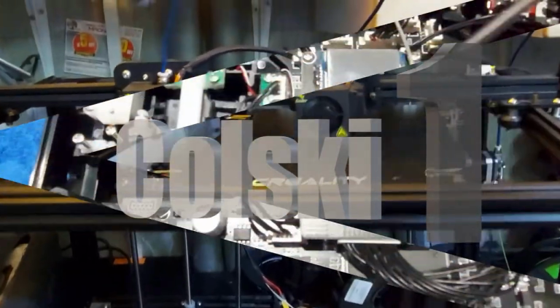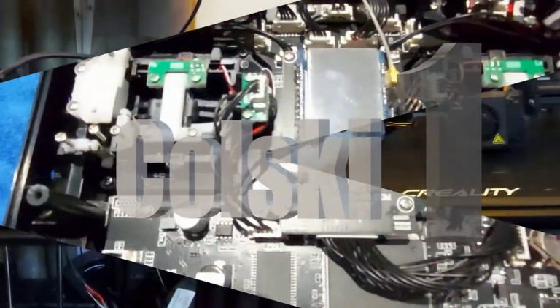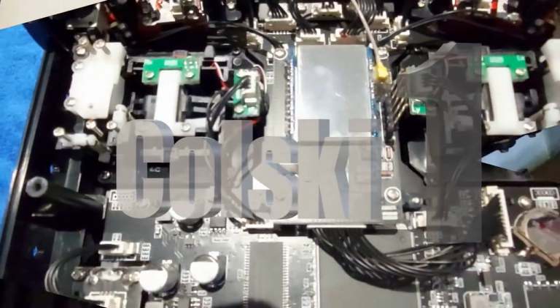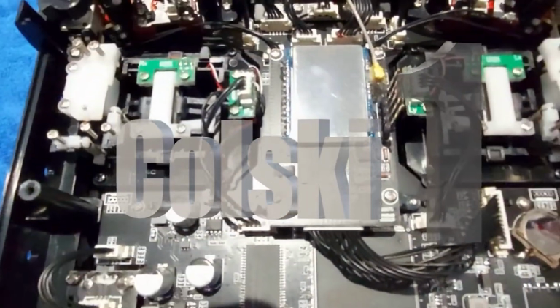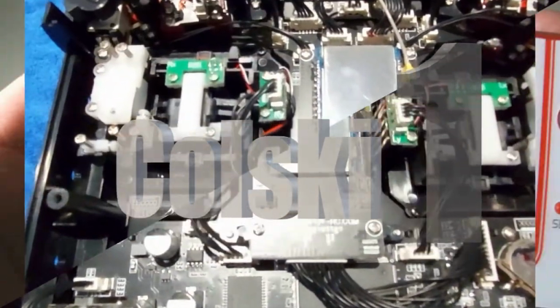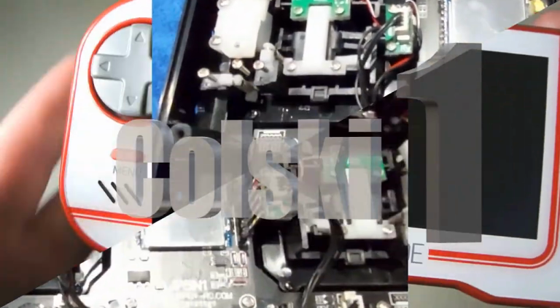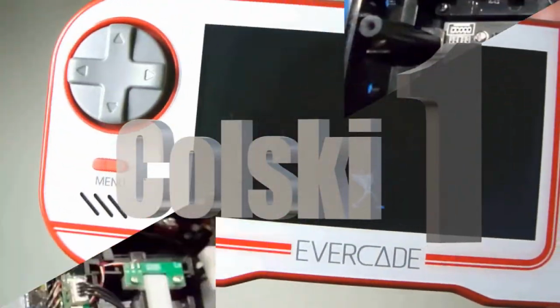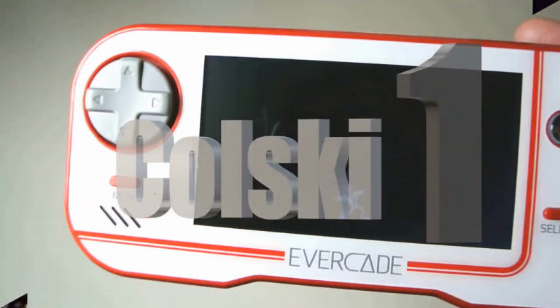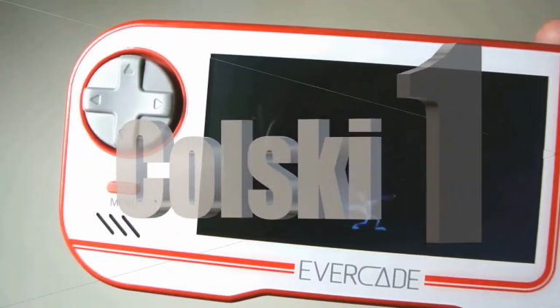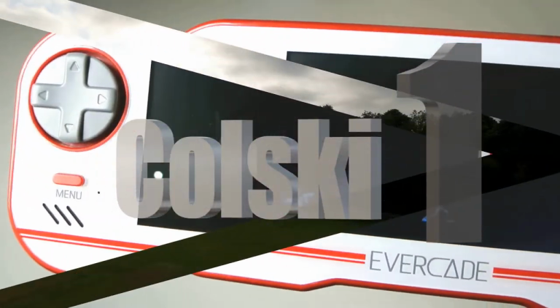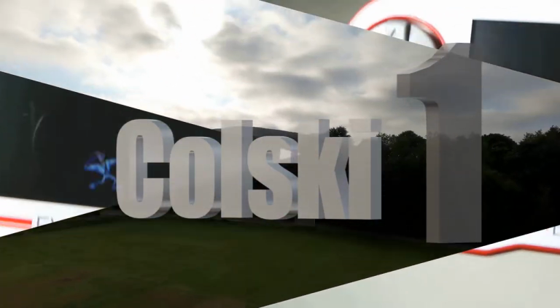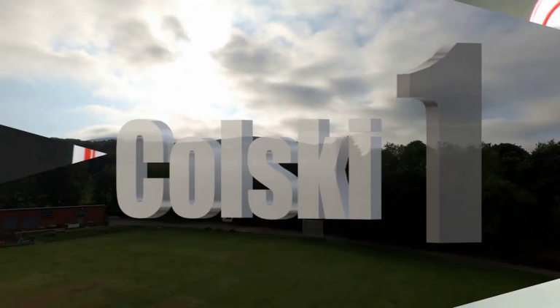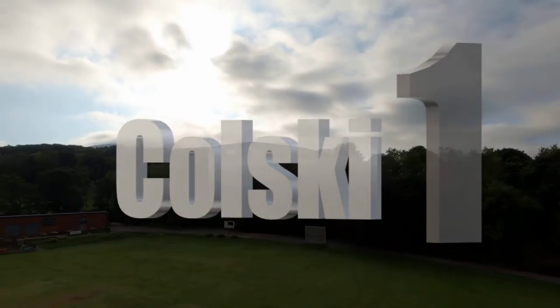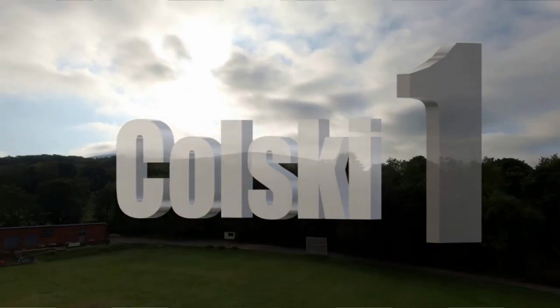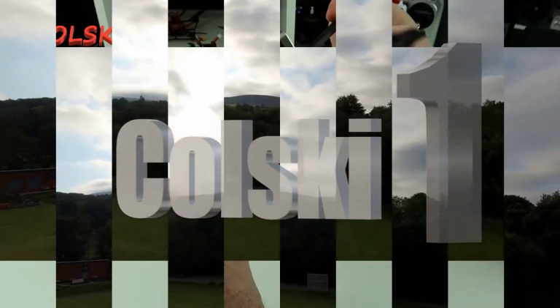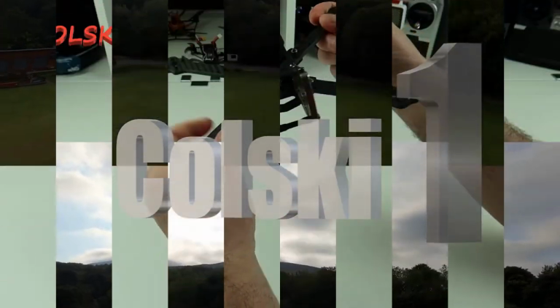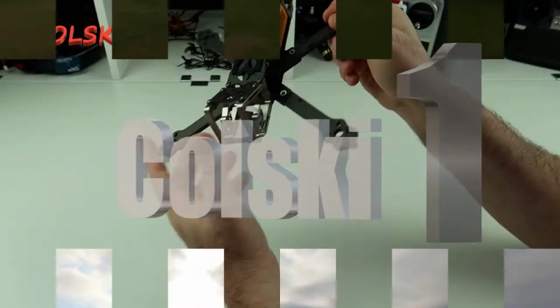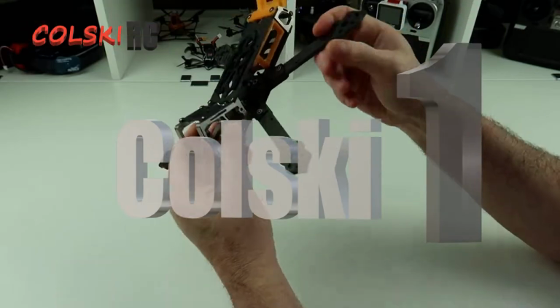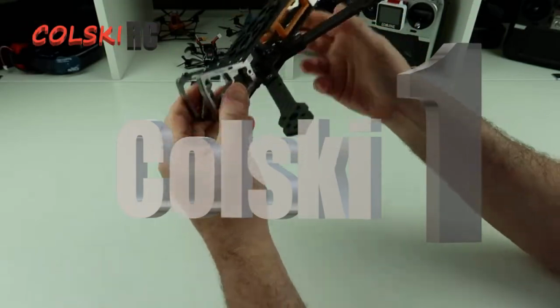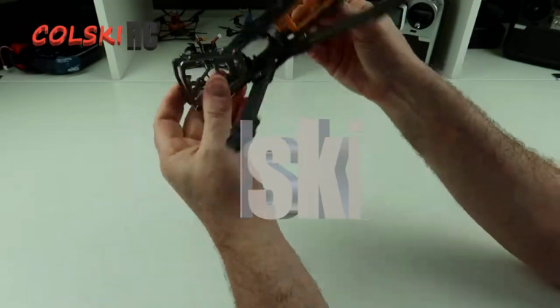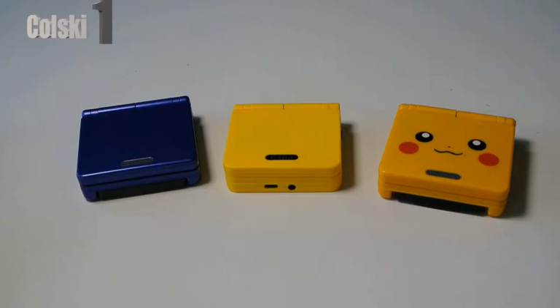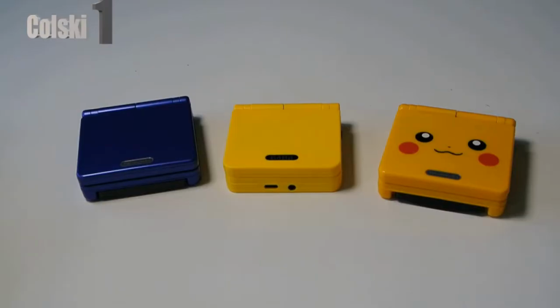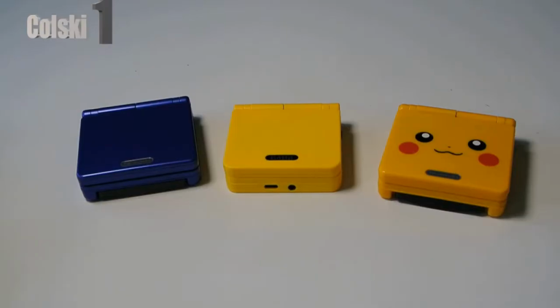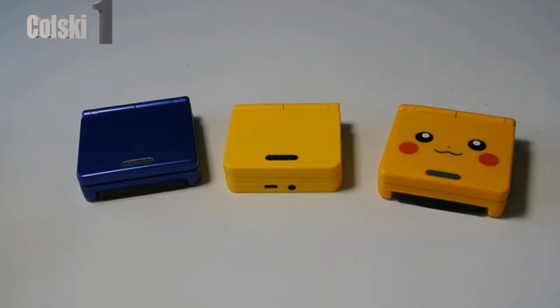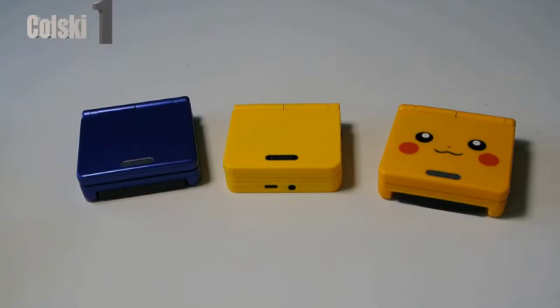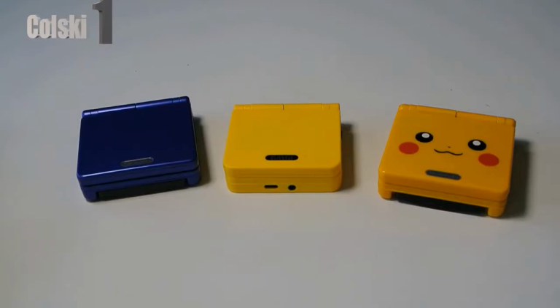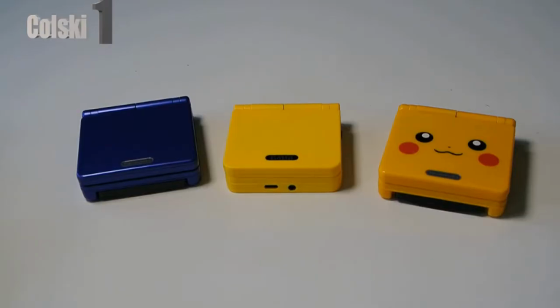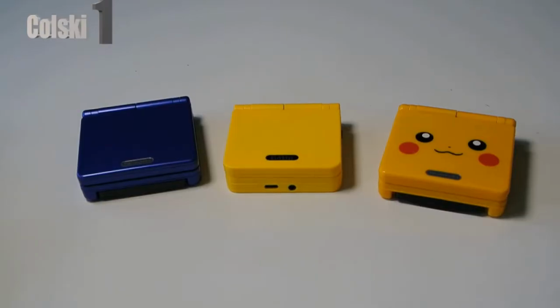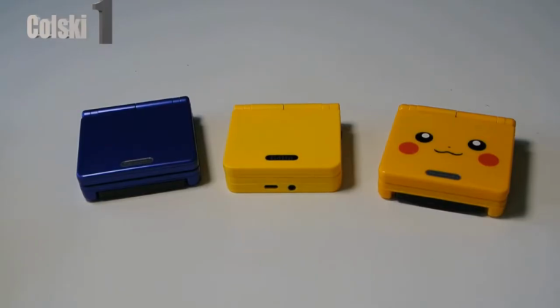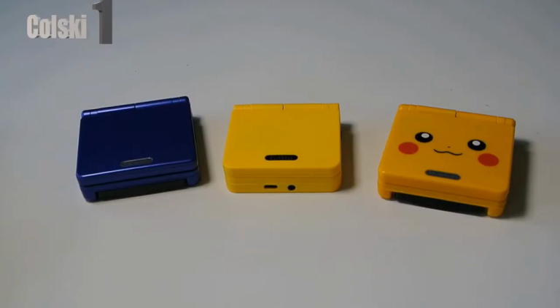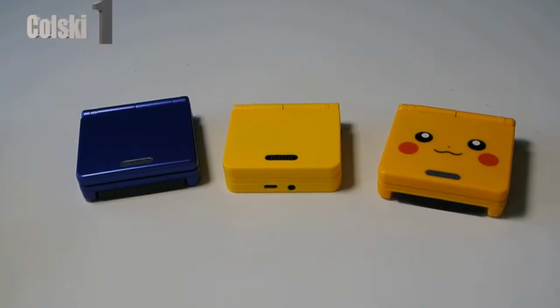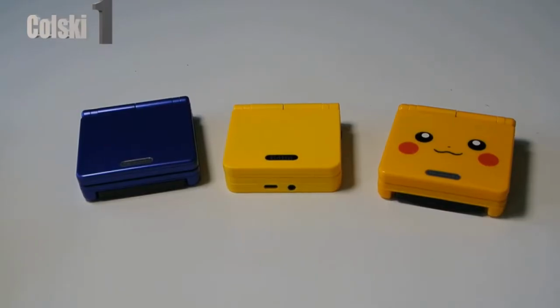You are watching Kolsky One. Like, share and subscribe. Hi, welcome back to Kolsky One.